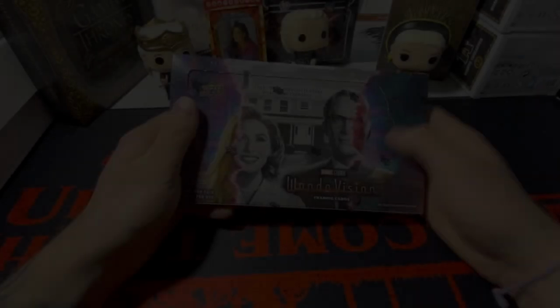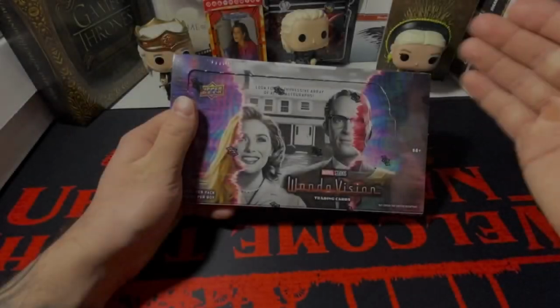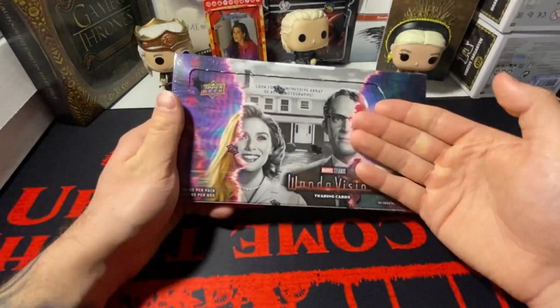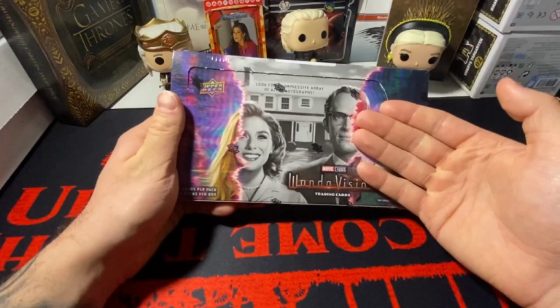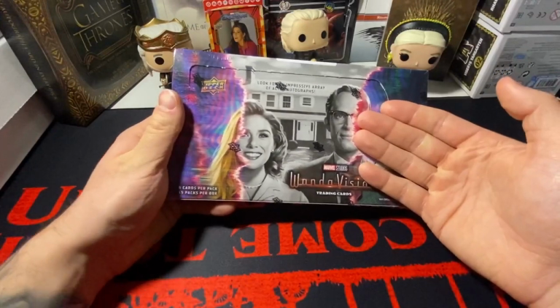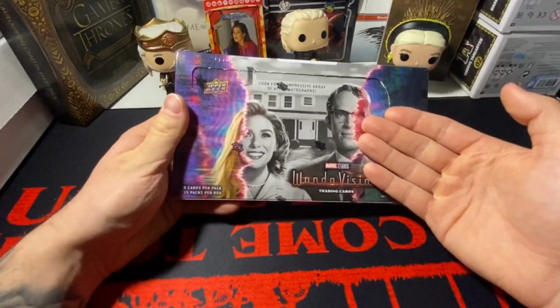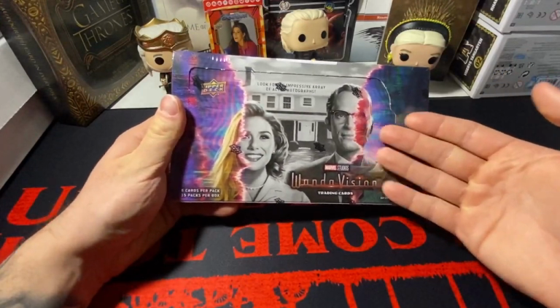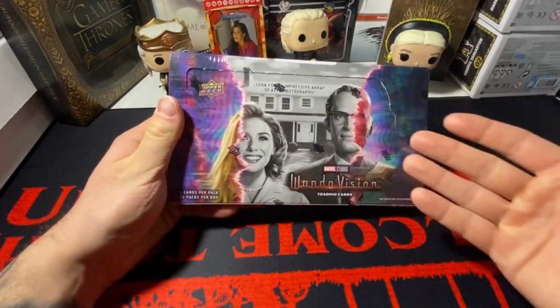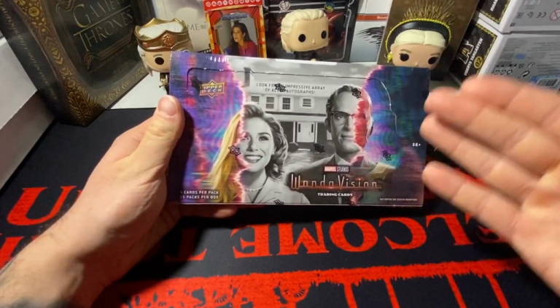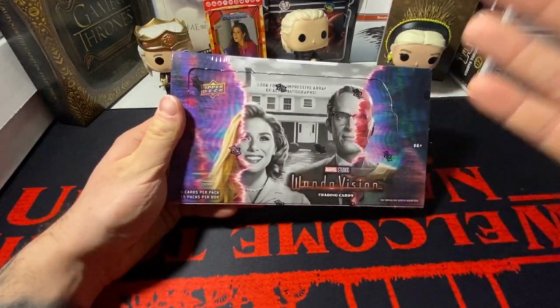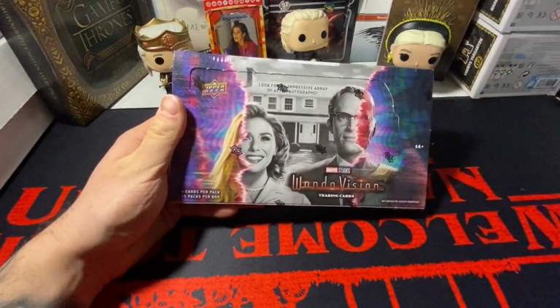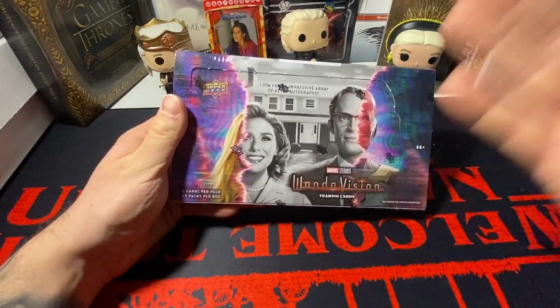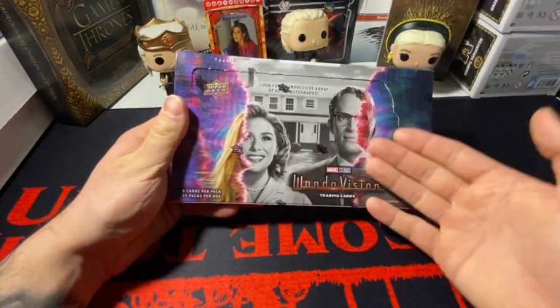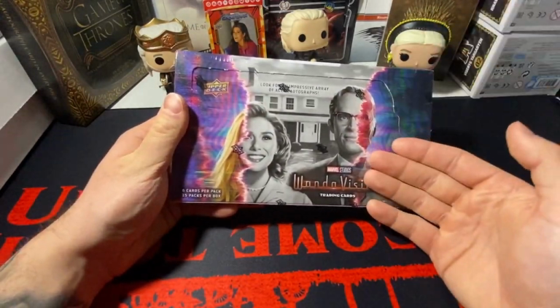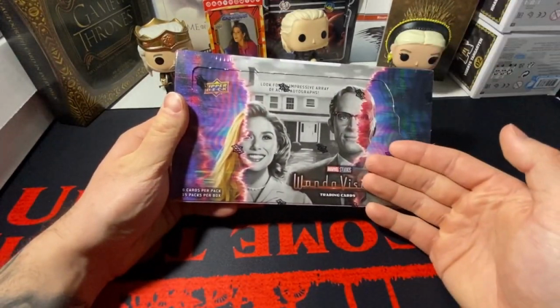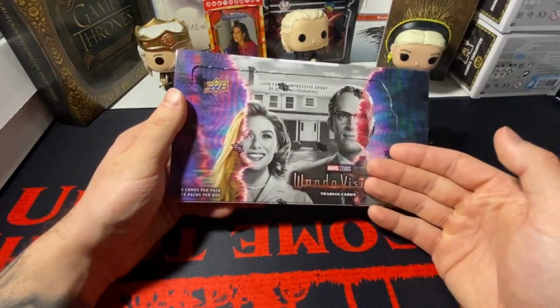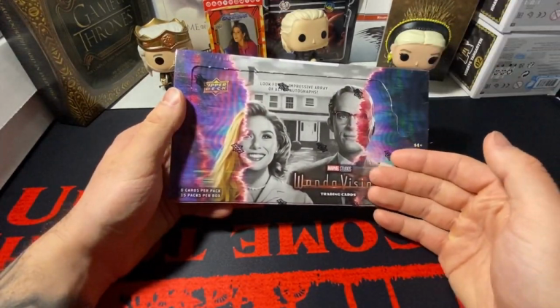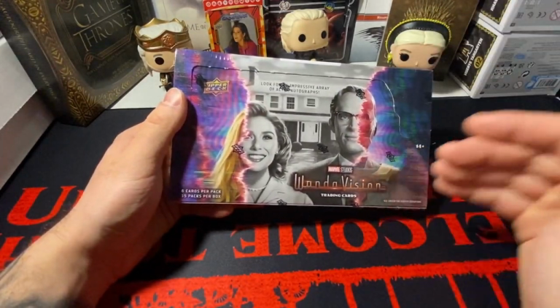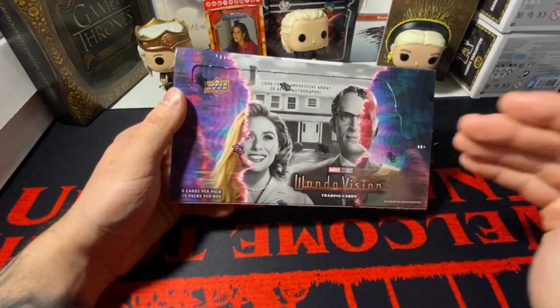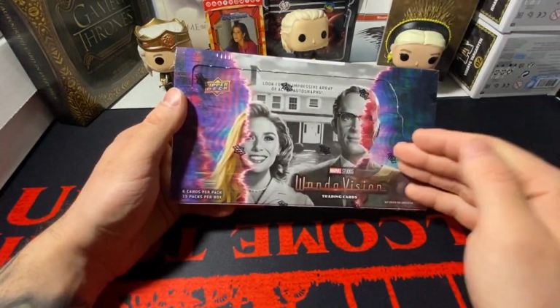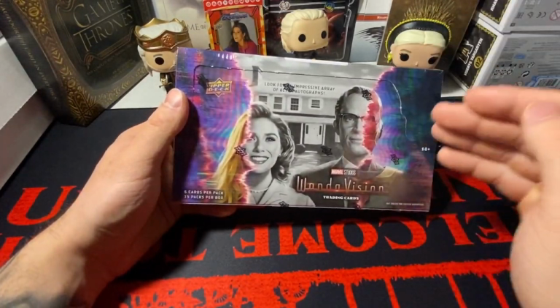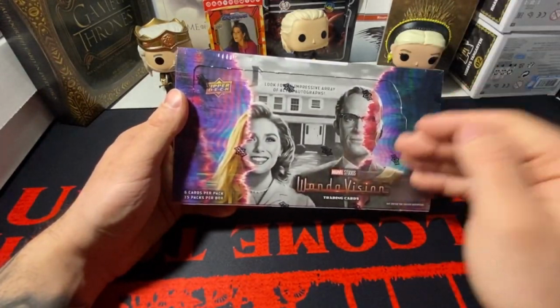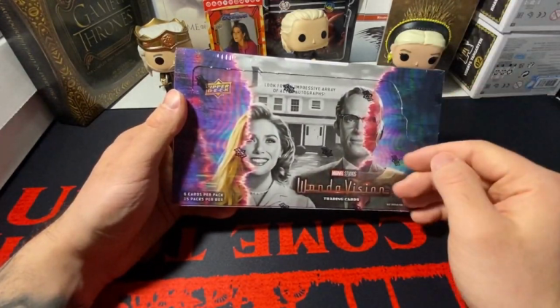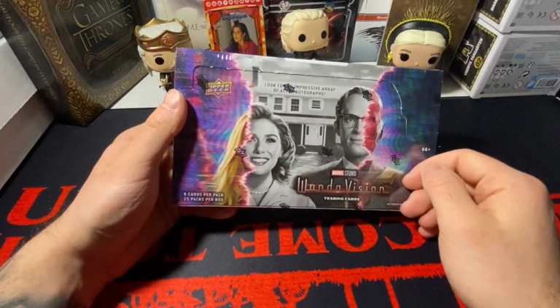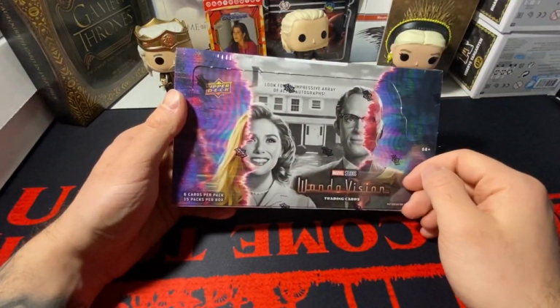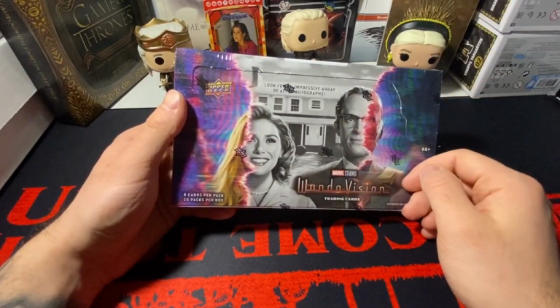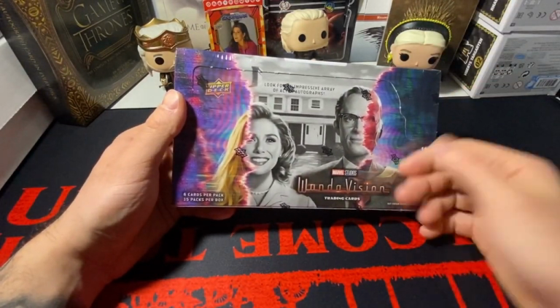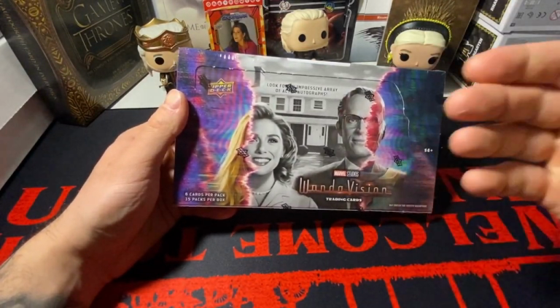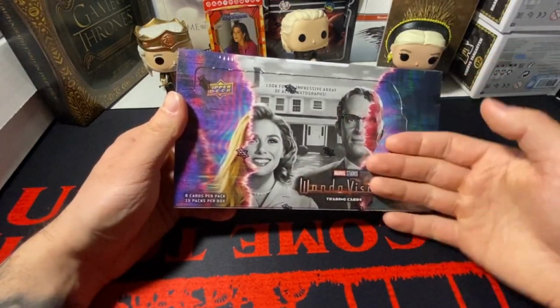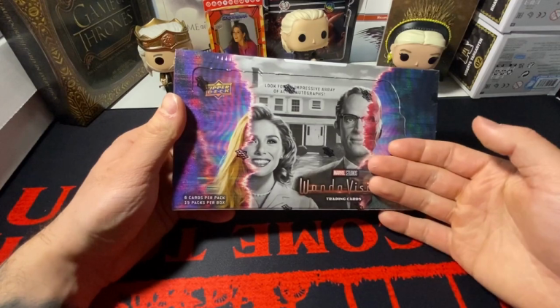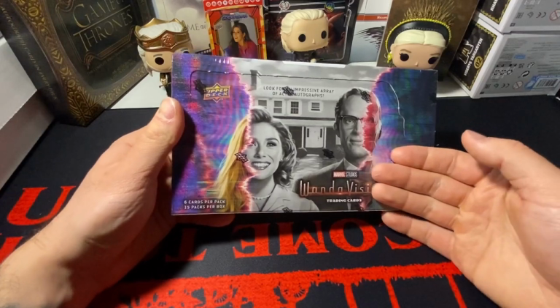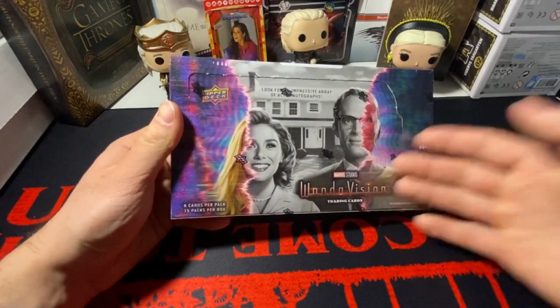Today, I'm going to be opening up another box of WandaVision. Let's get into it.